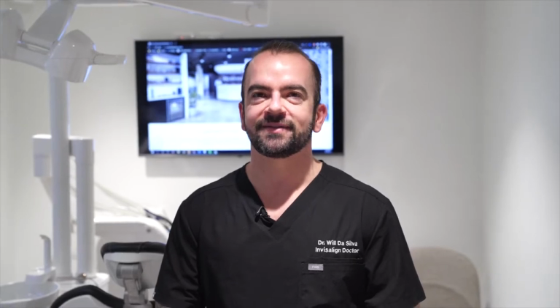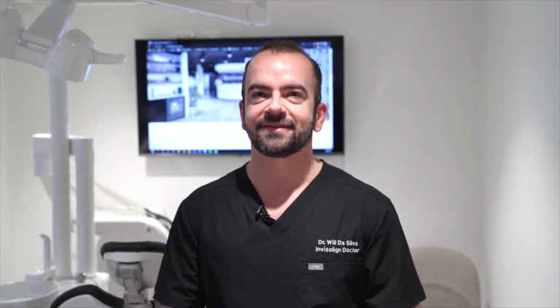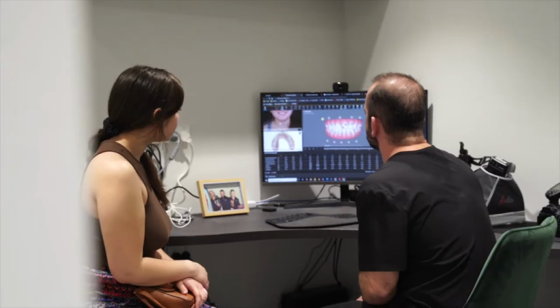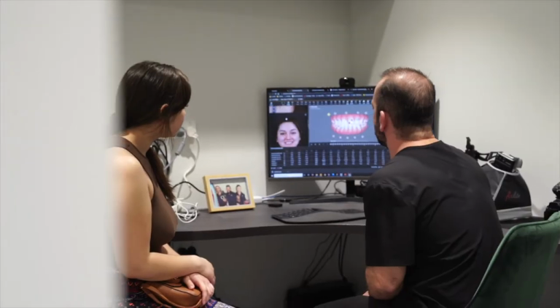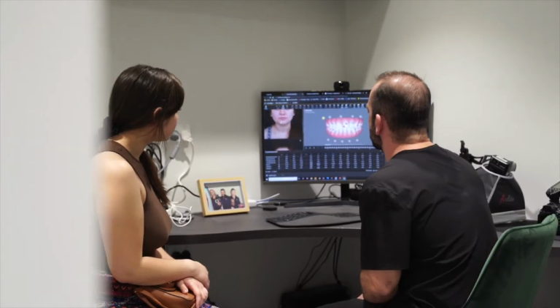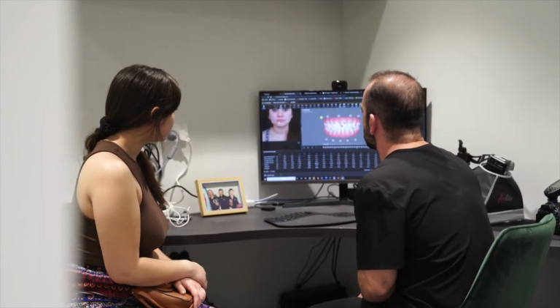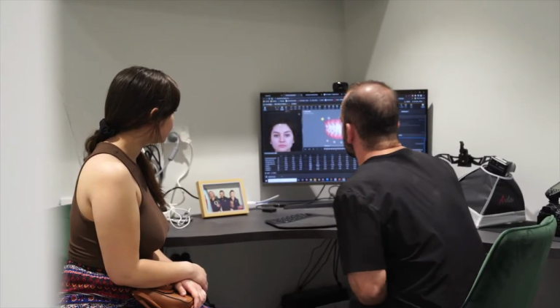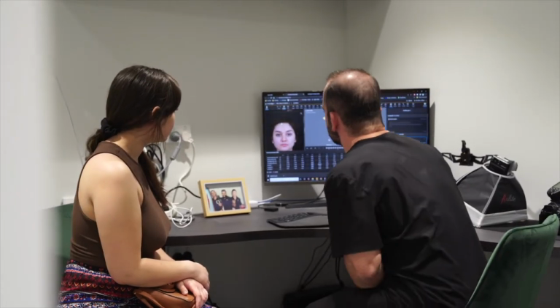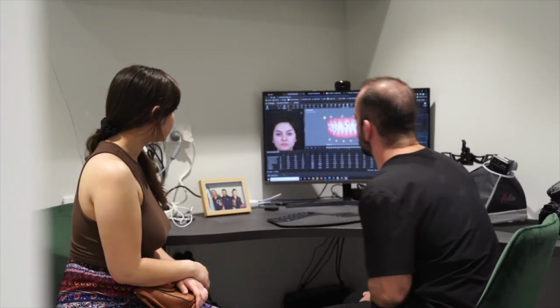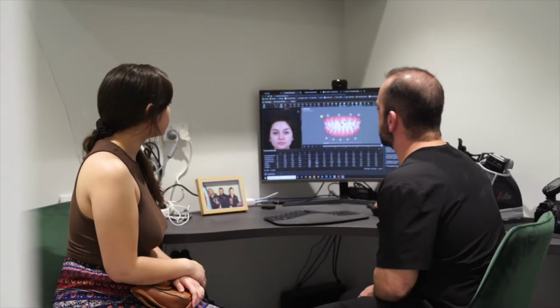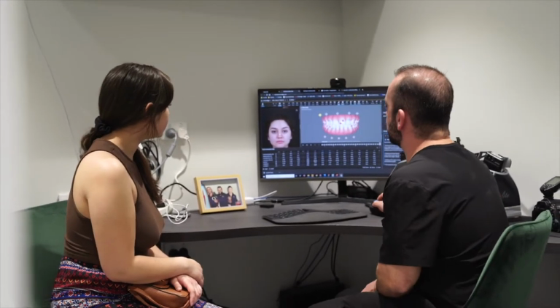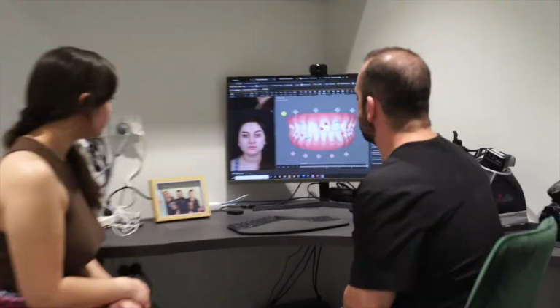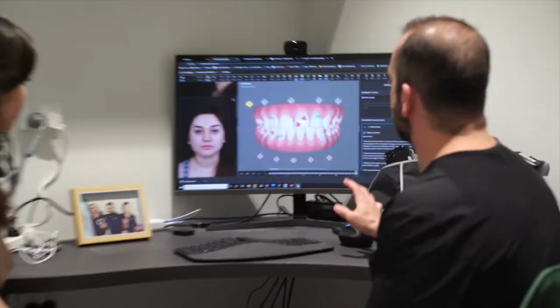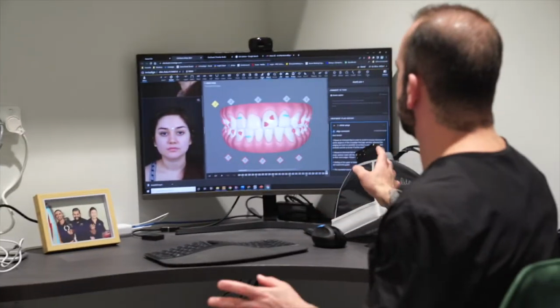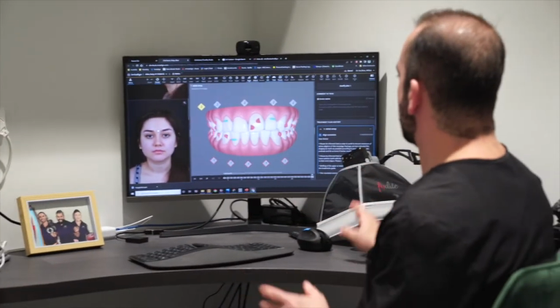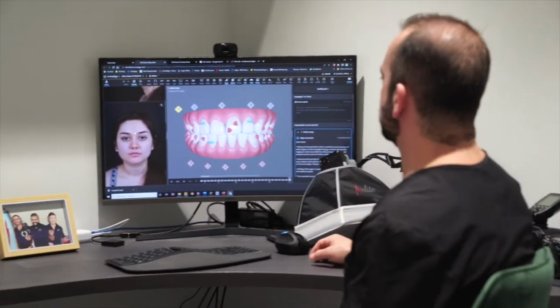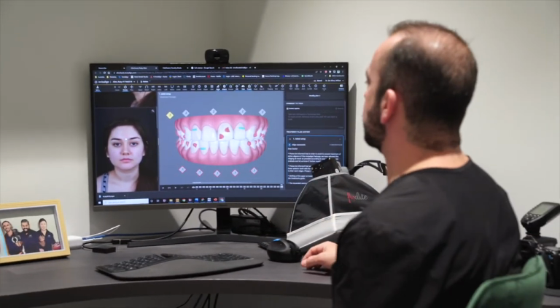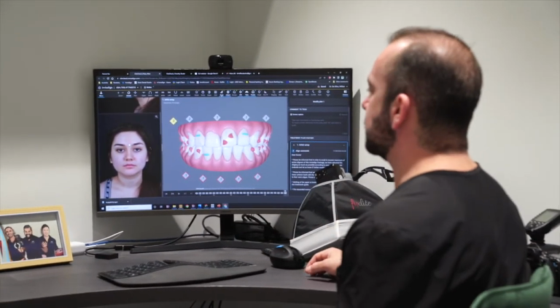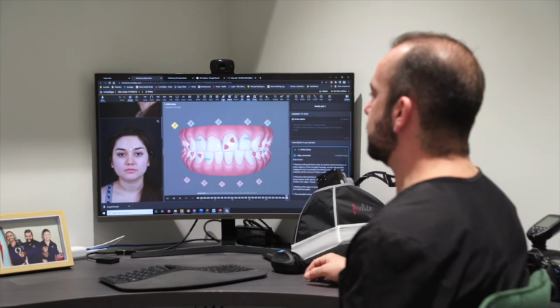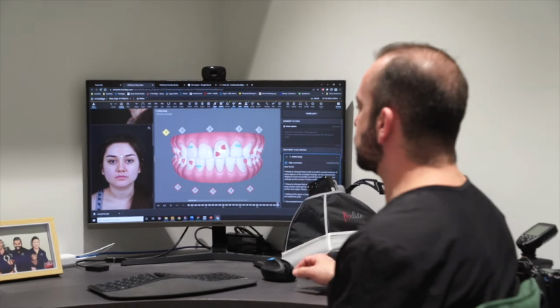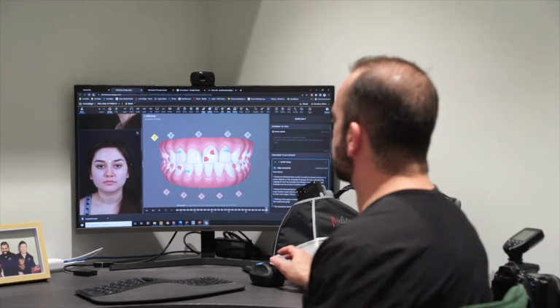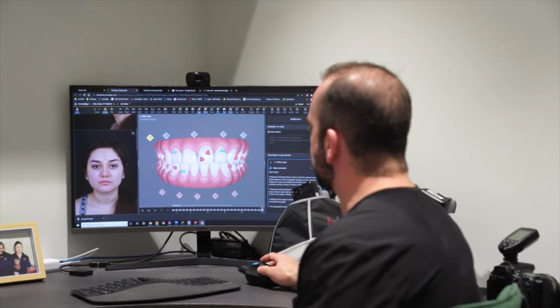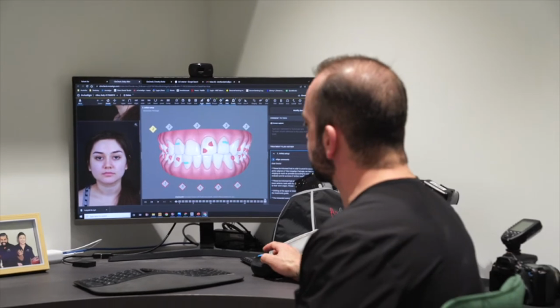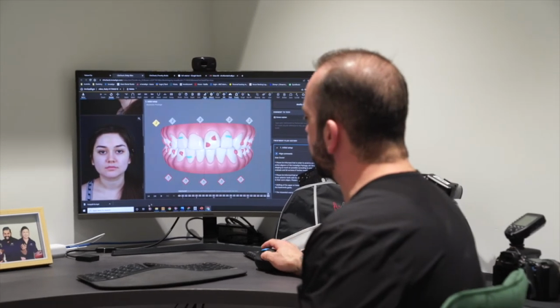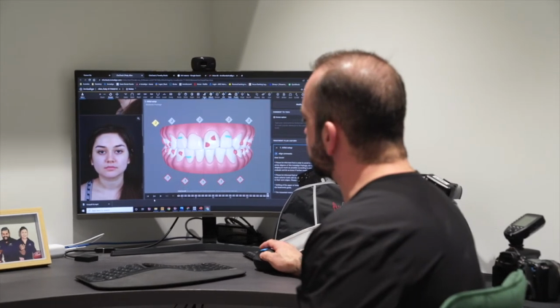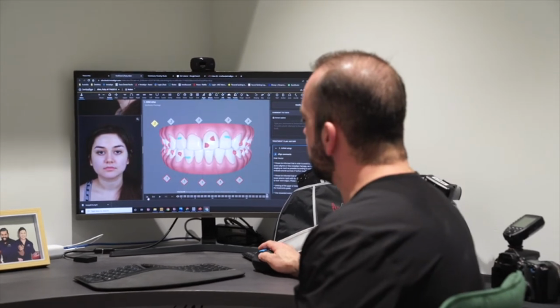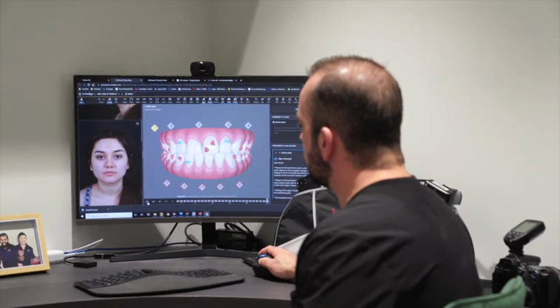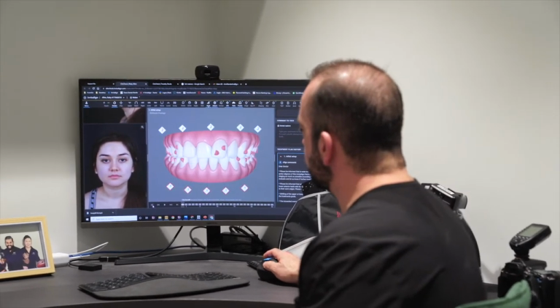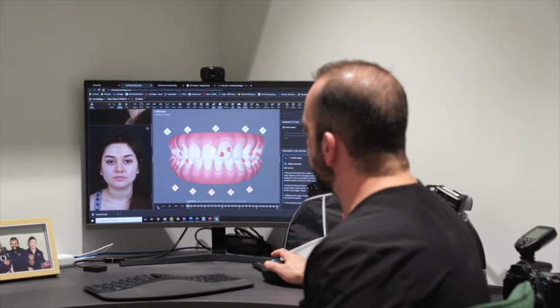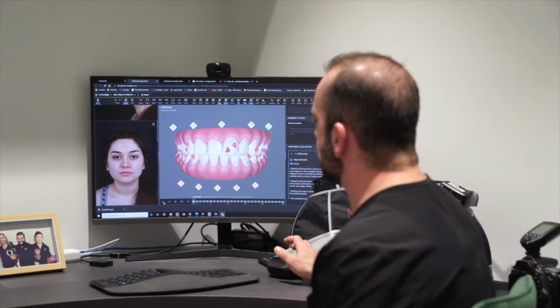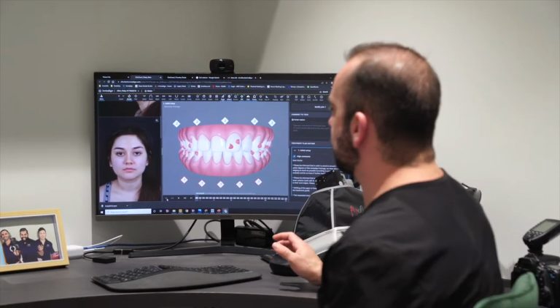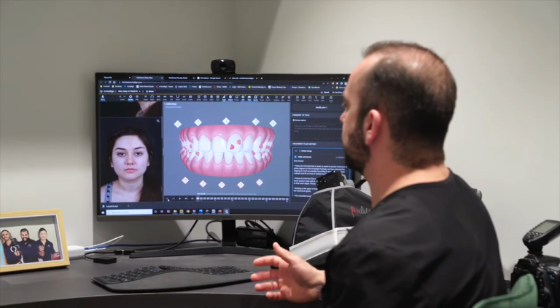ClinCheck is the software that Invisalign uses for the simulation. You had to sit down and do the initial setup with Invisalign to see what would be the best outcome for you.